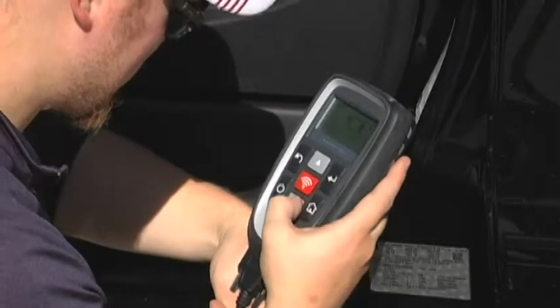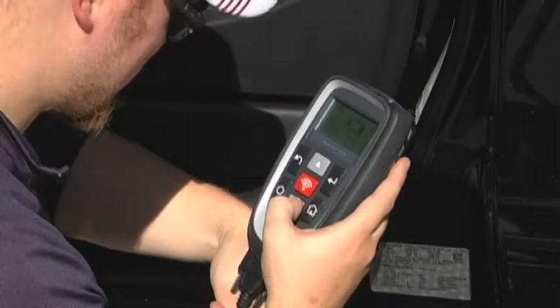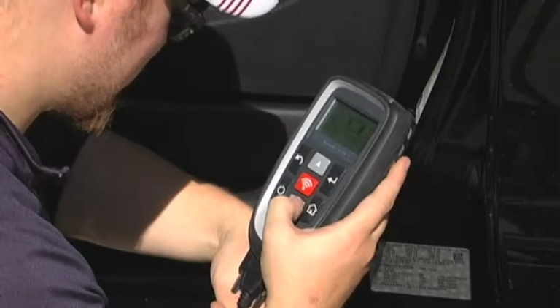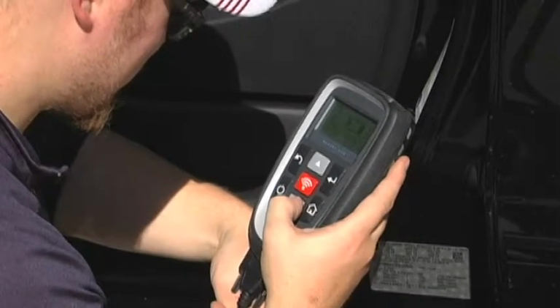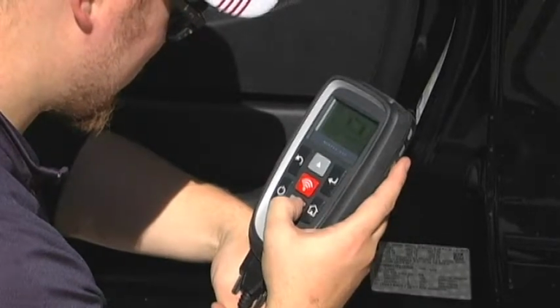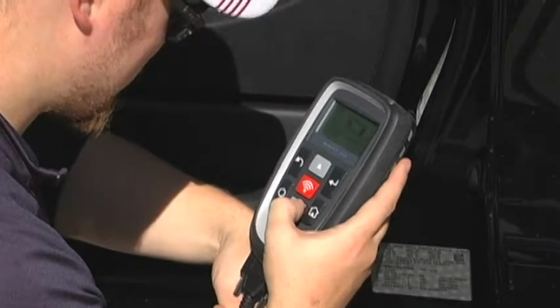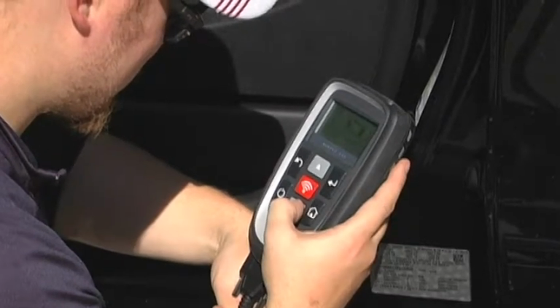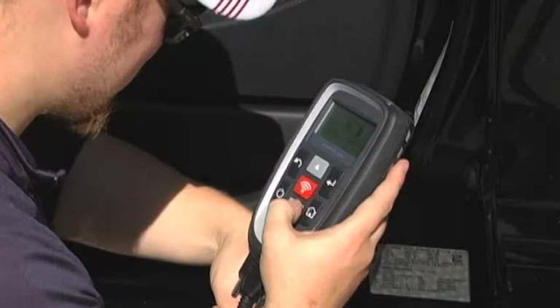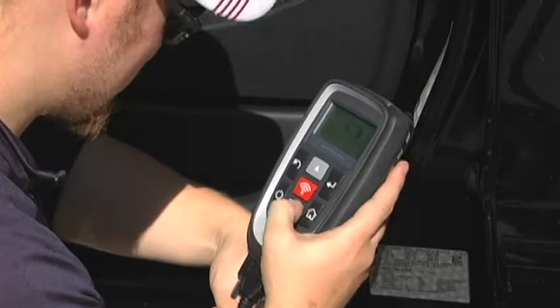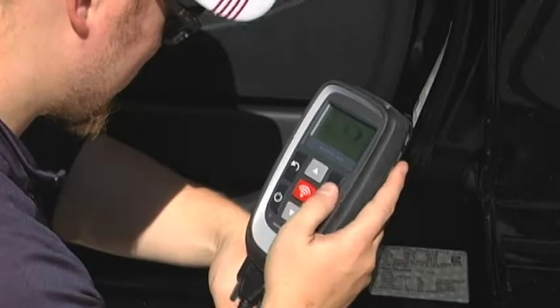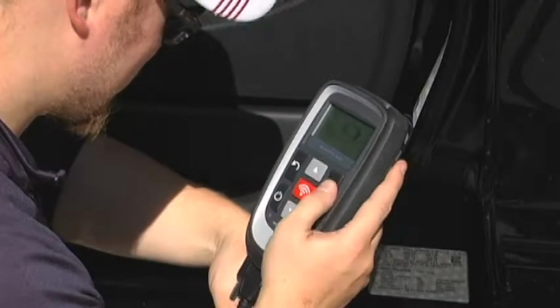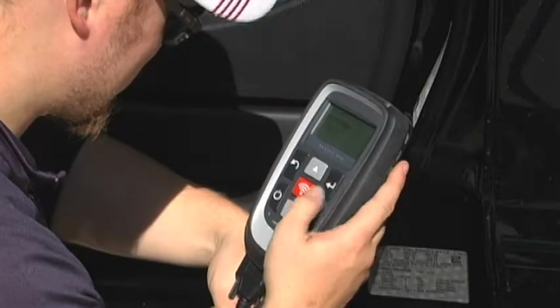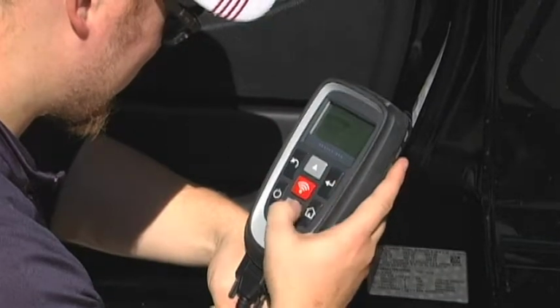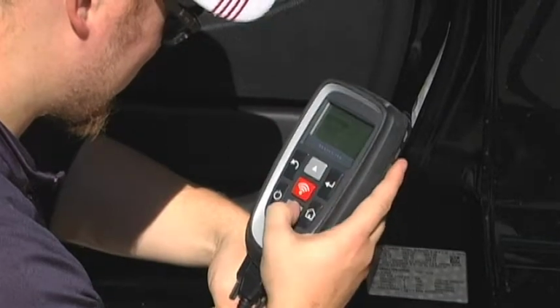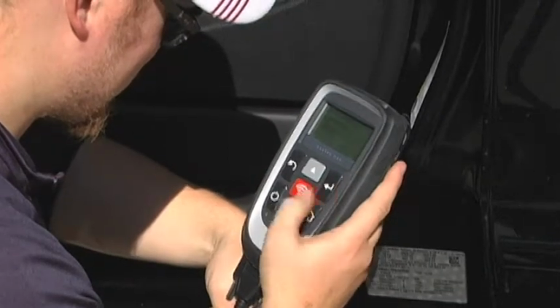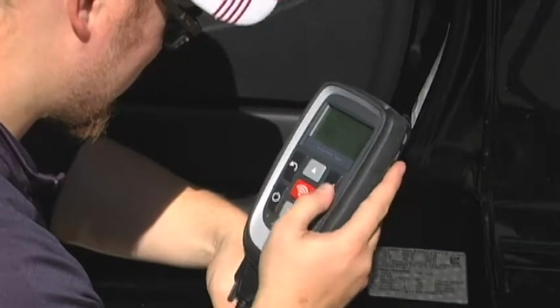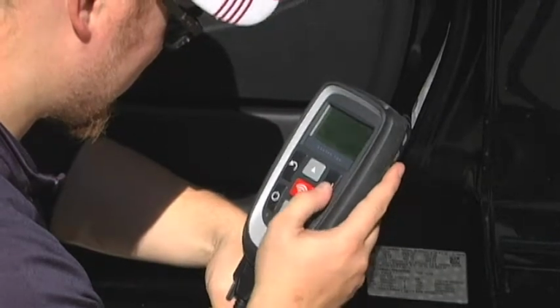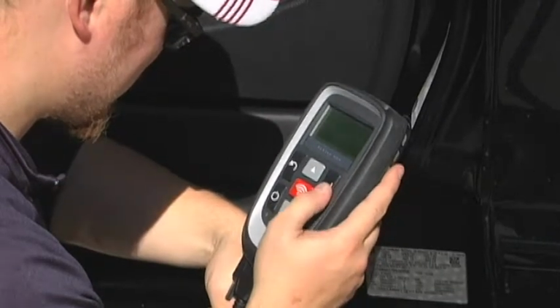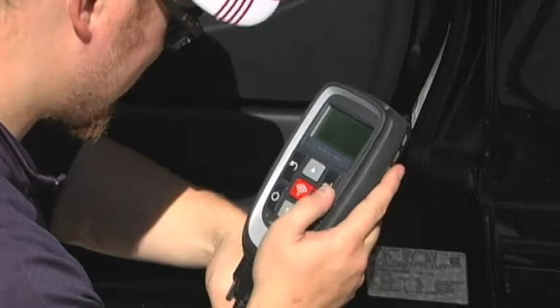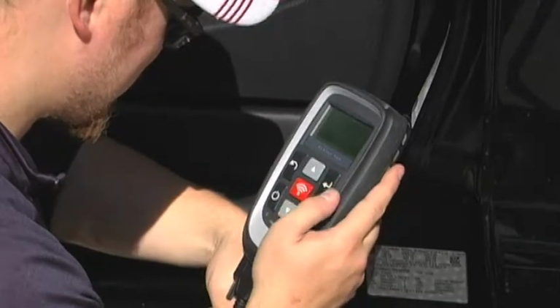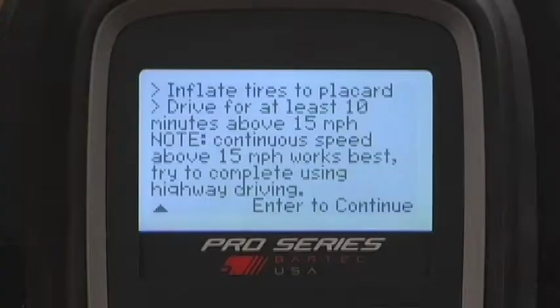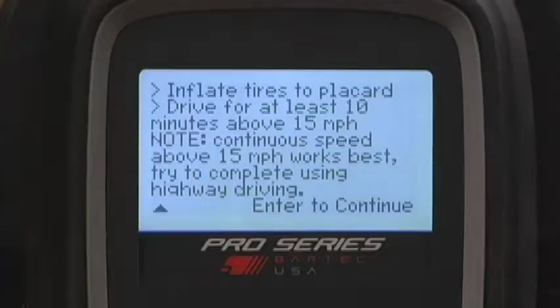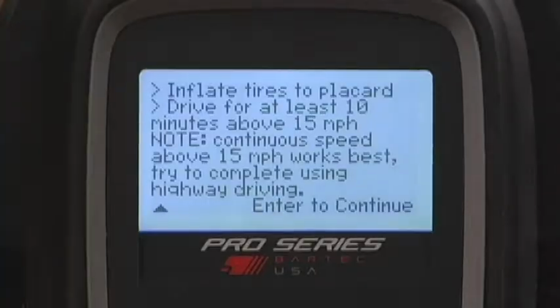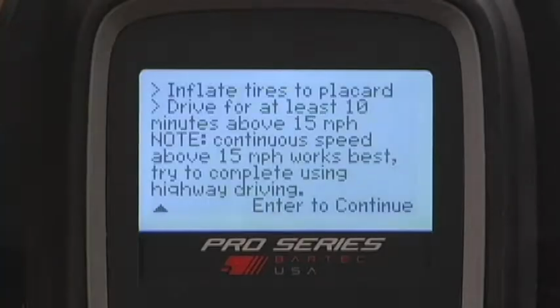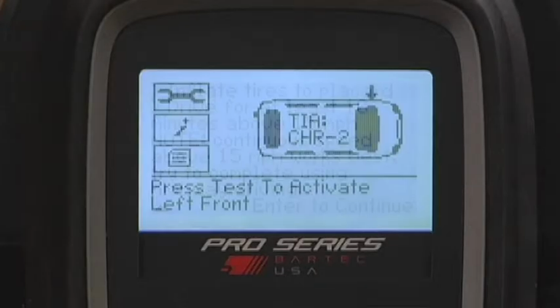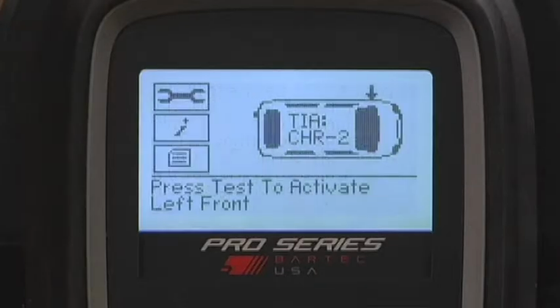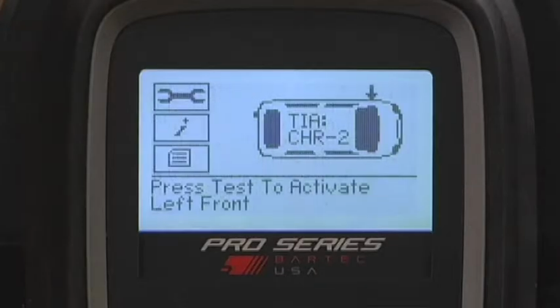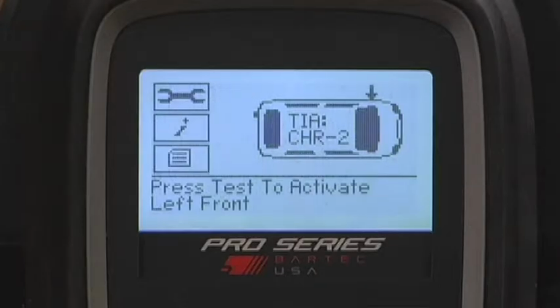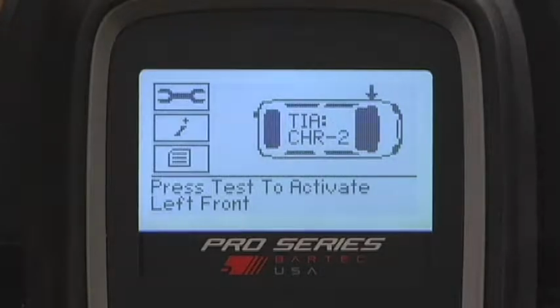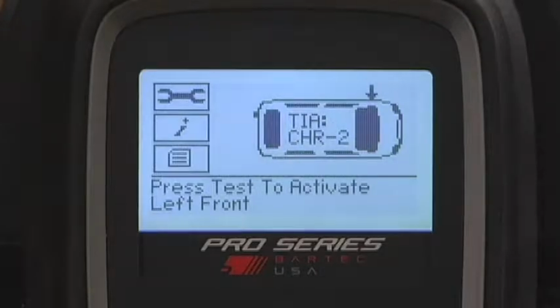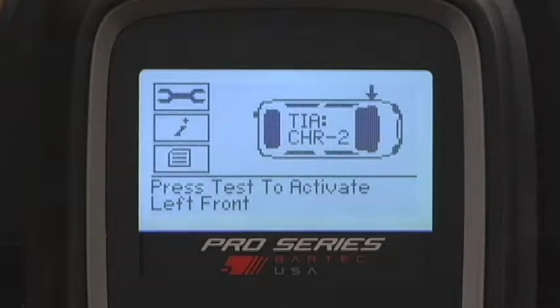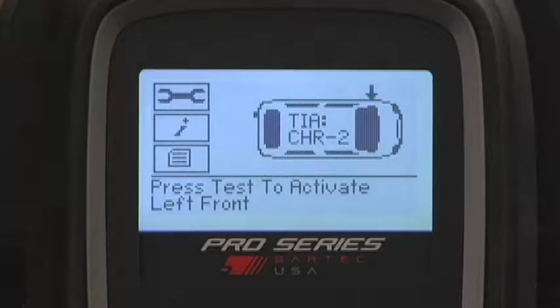This recommended tire pressure setting is found on the placard label on the driver side B pillar. Once you've read the procedure, press Enter. You will now see the operations screen.